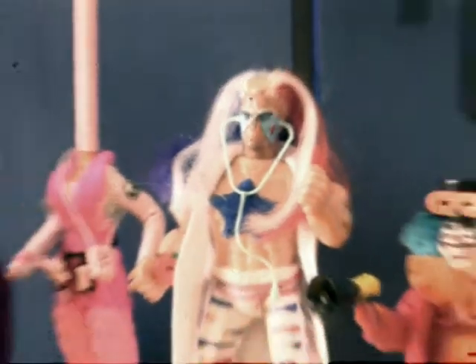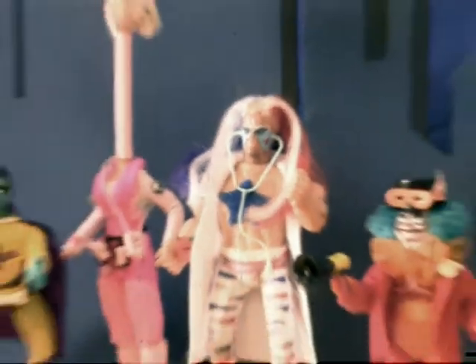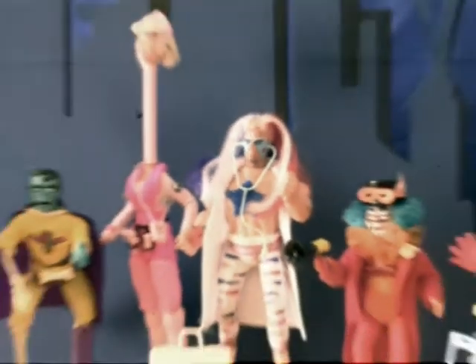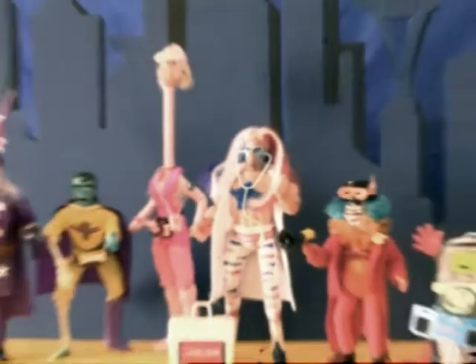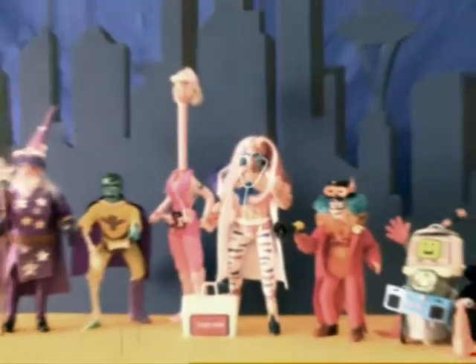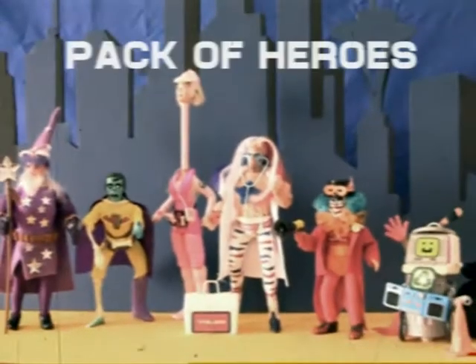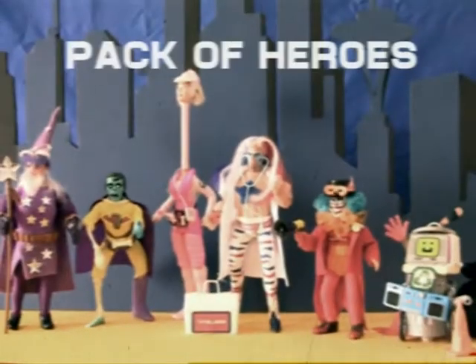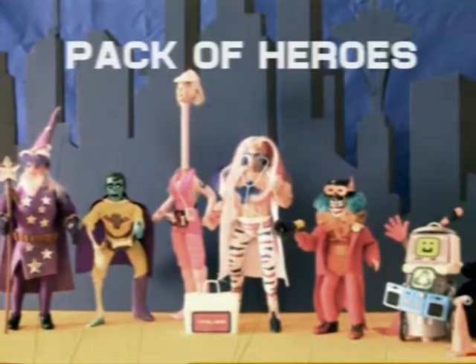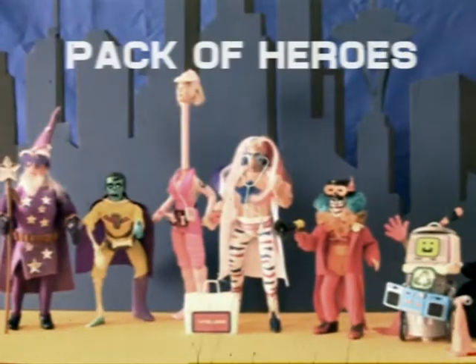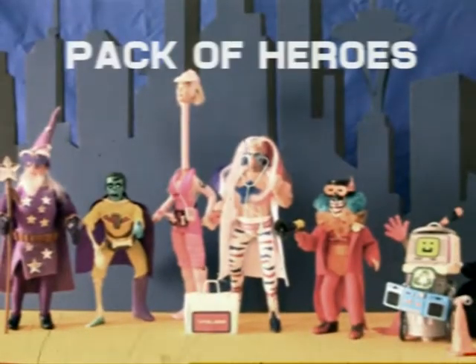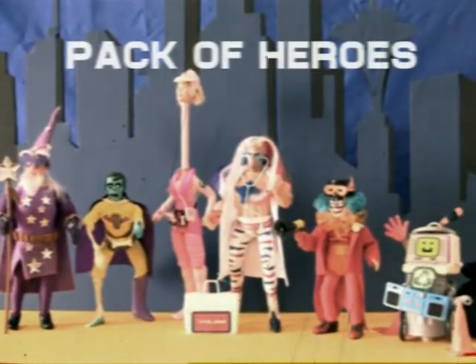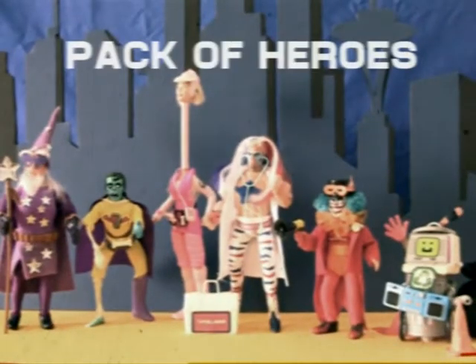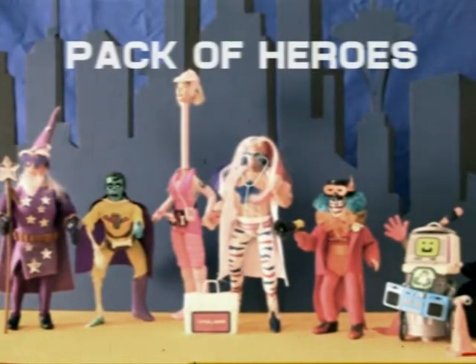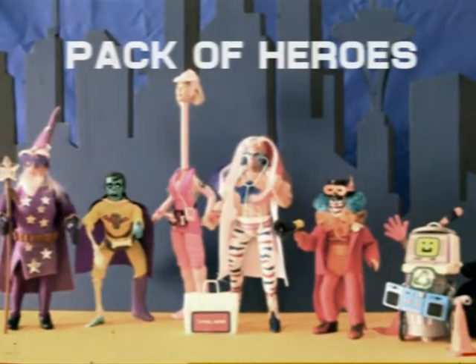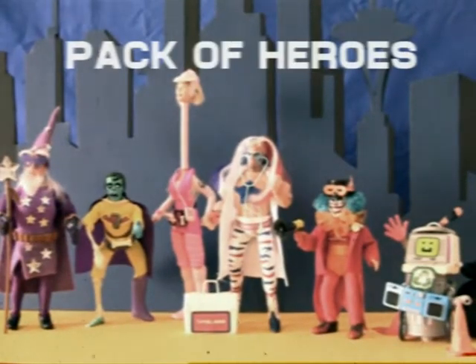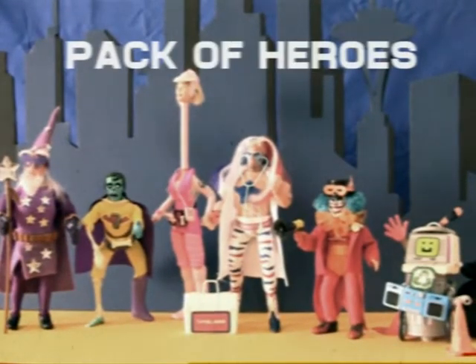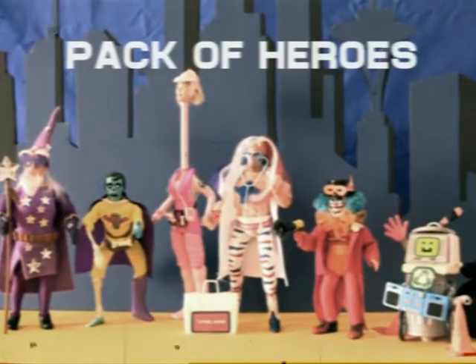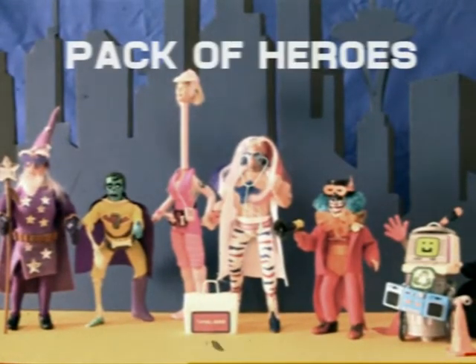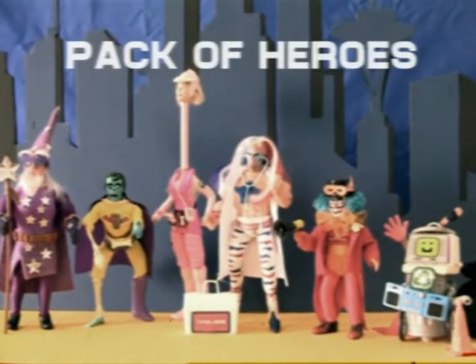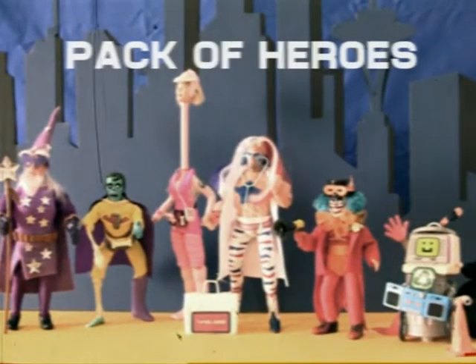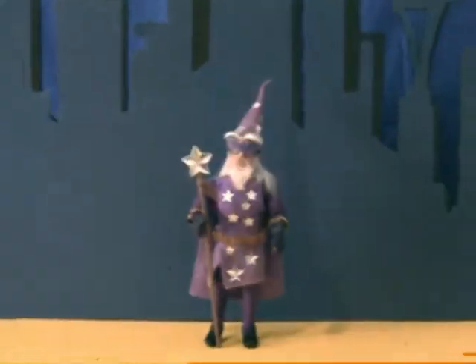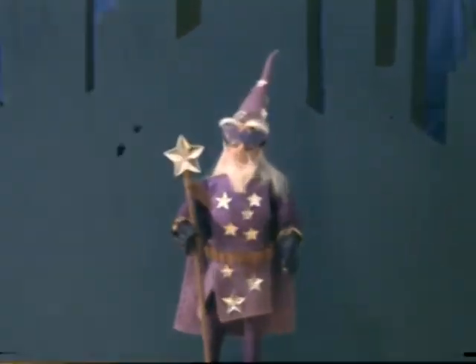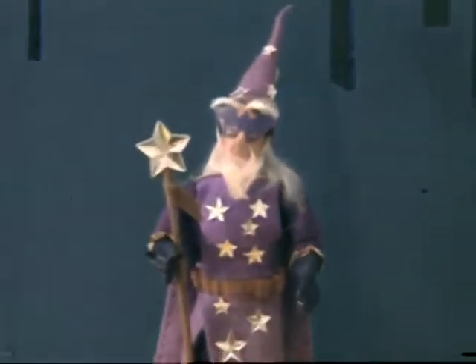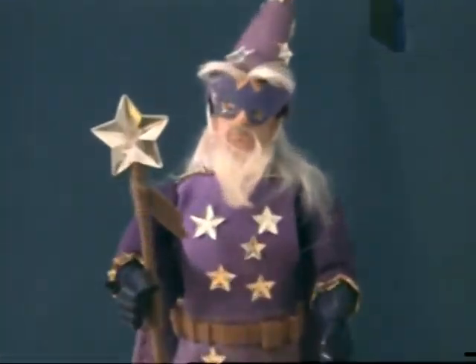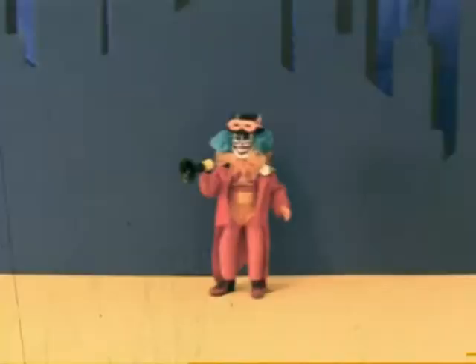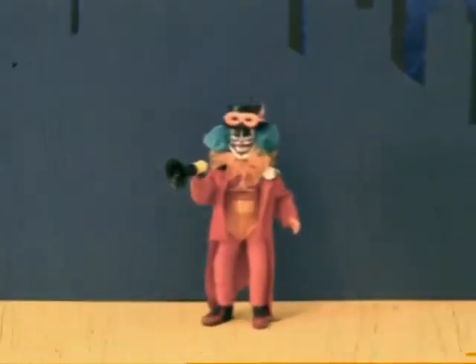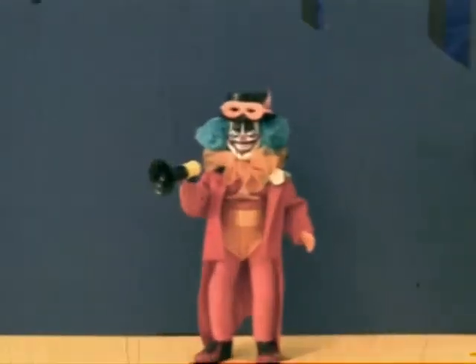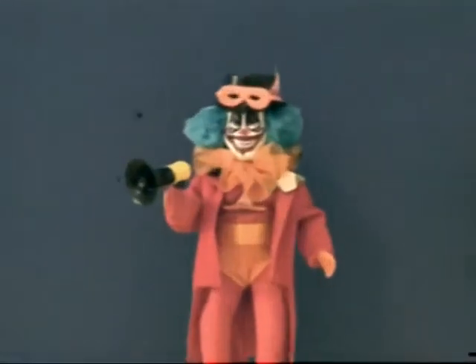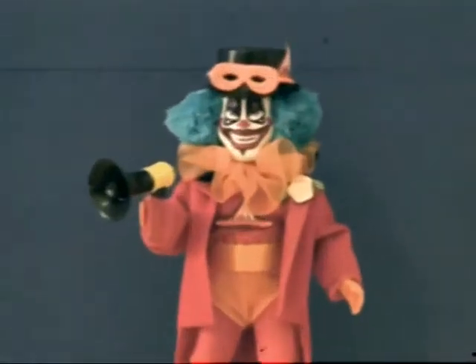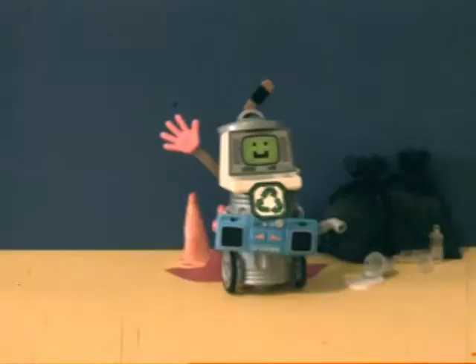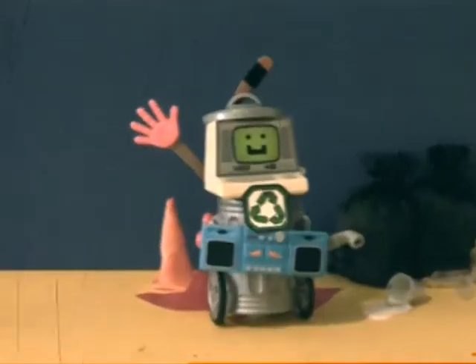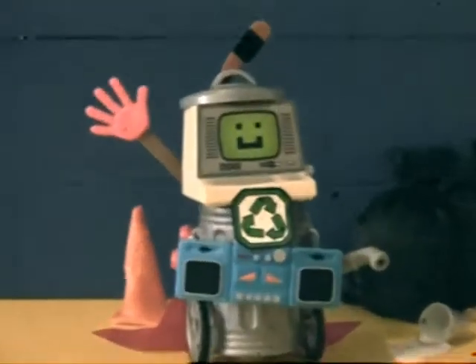It's Pack of Heroes! All your favorite Pack of Heroes characters come to life in this exciting new set of action figures.